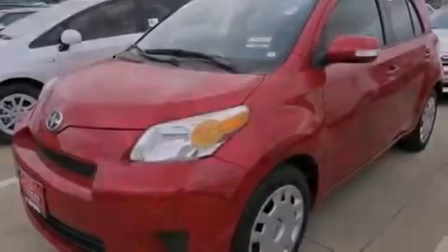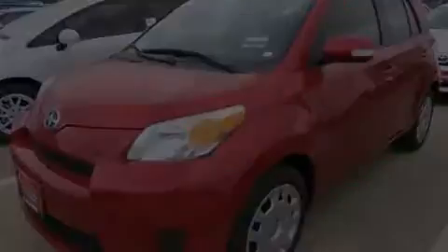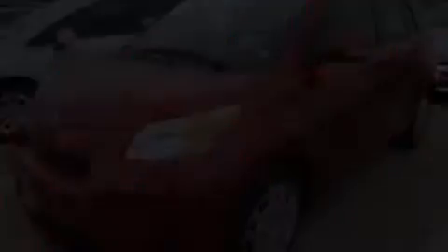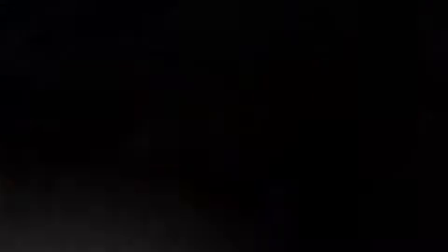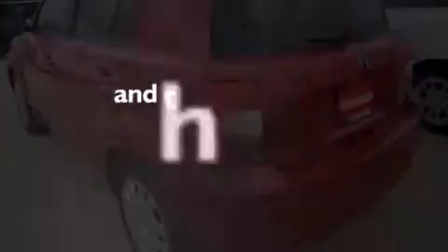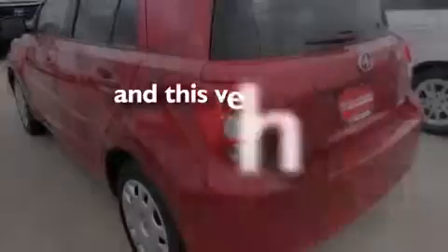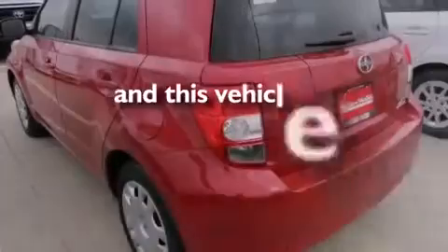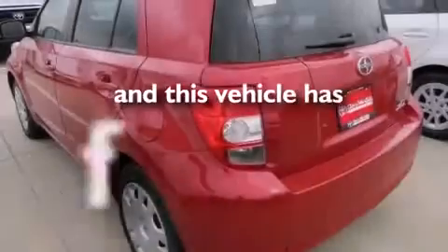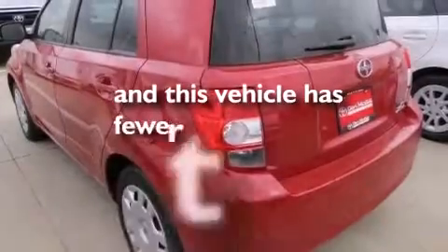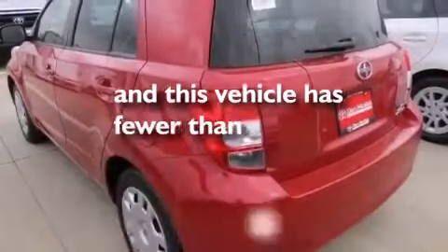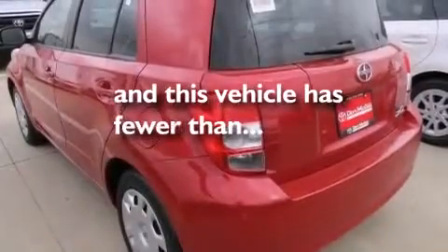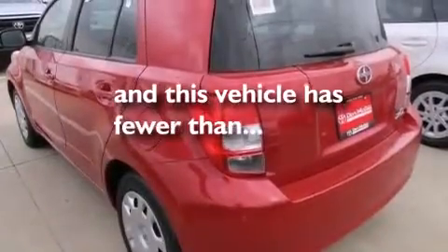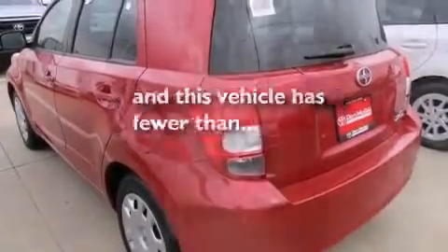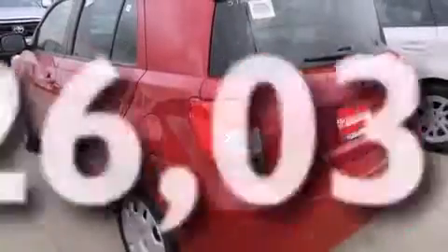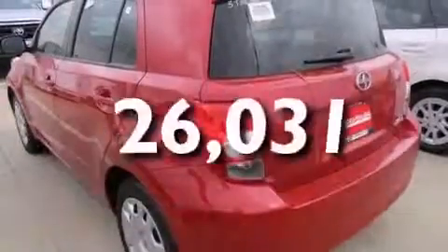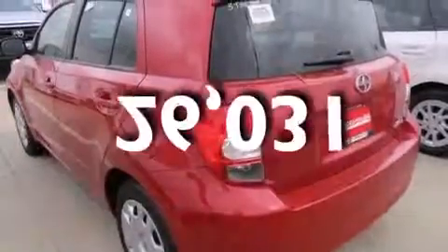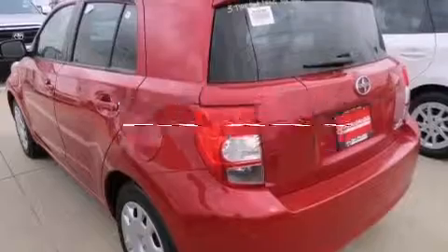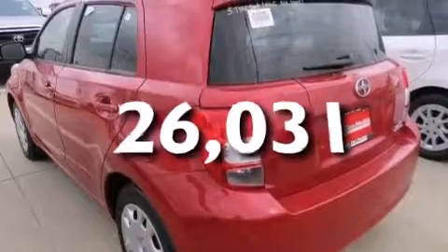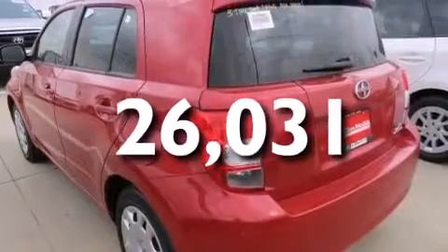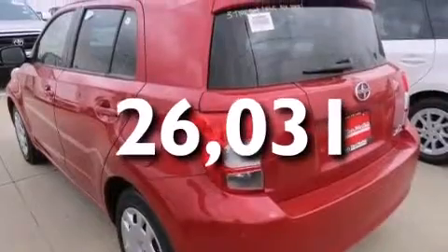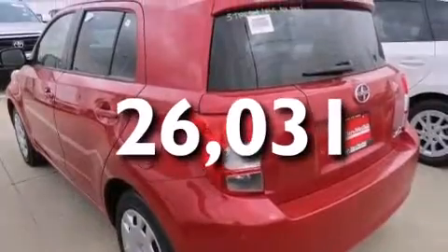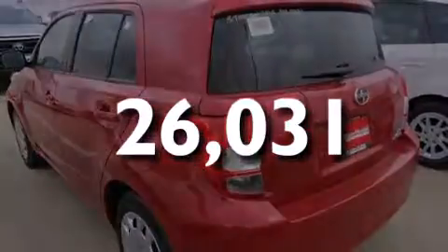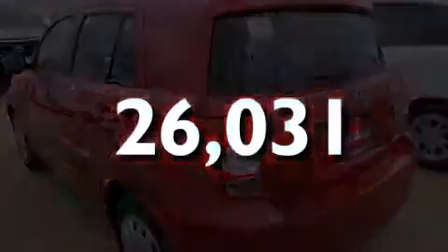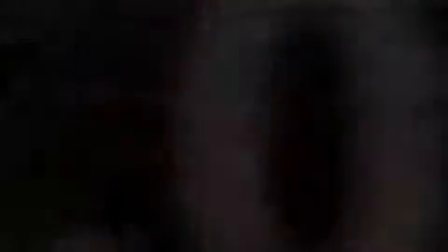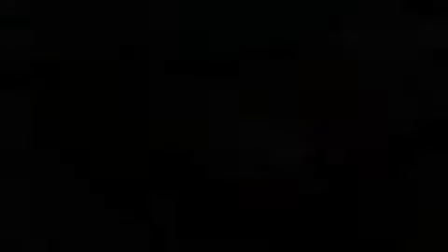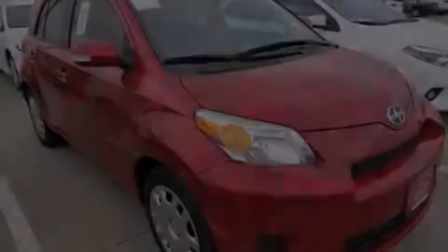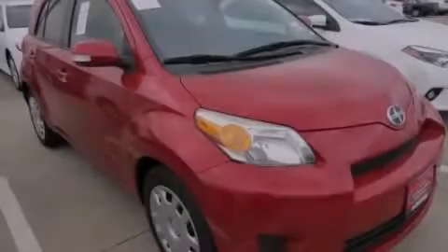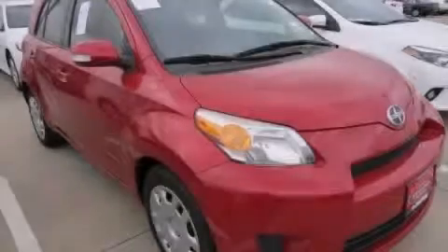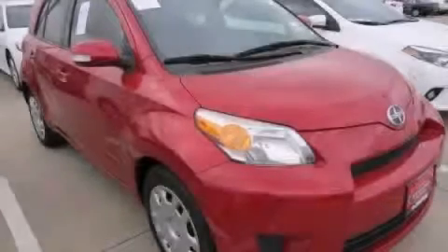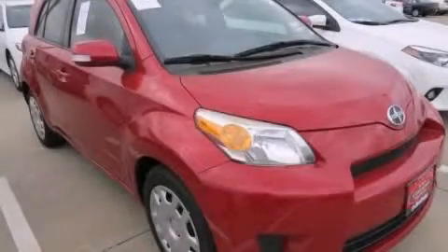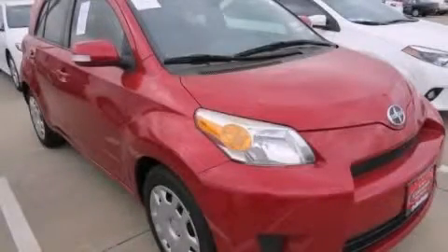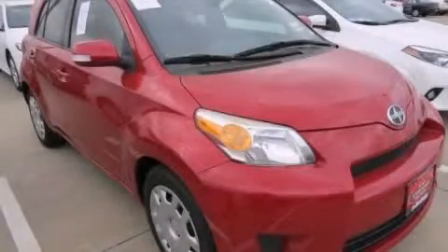This vehicle has less than 27,000 miles. Call or visit us right now and arrange your test drive today.